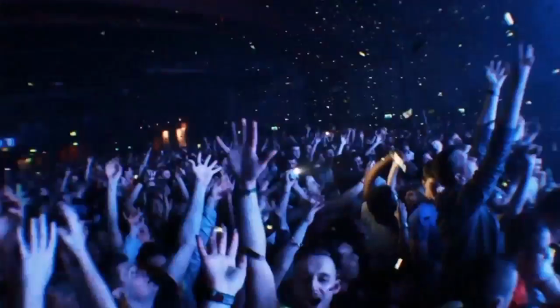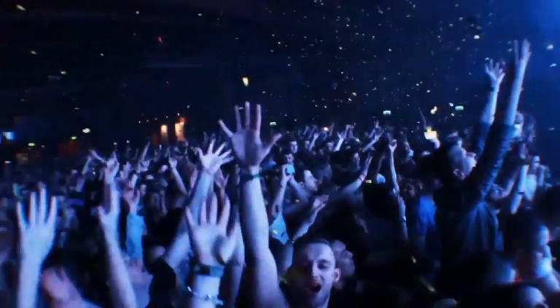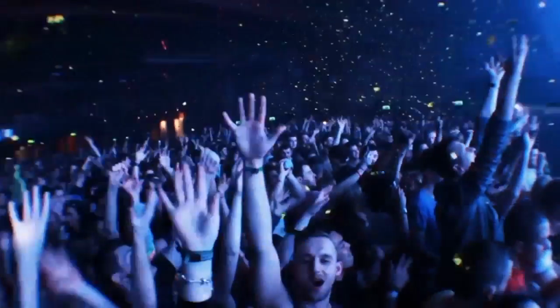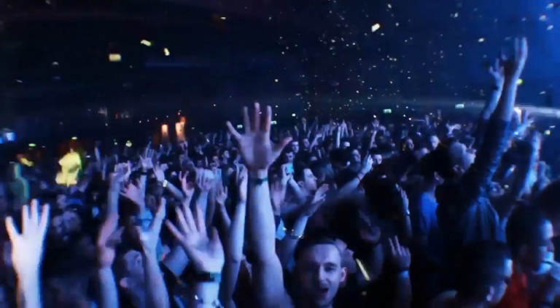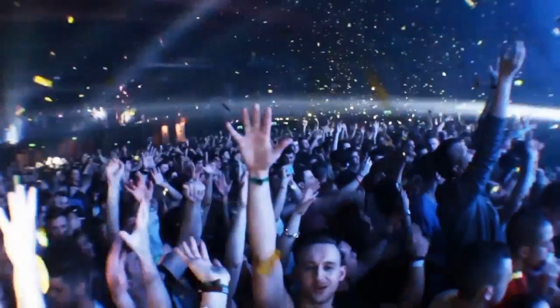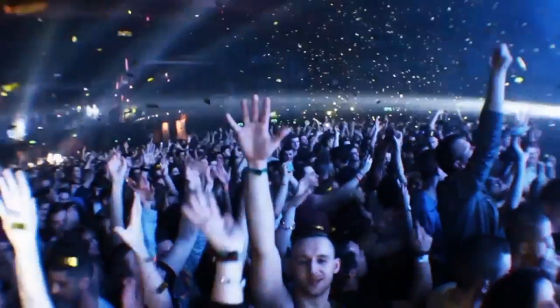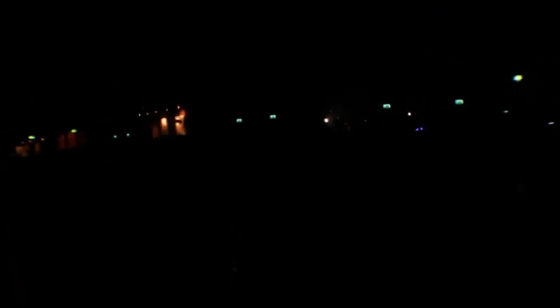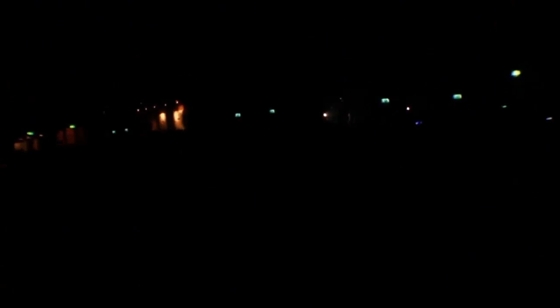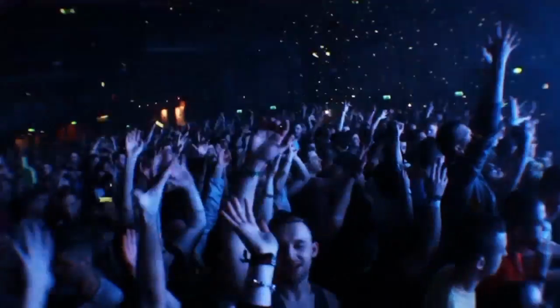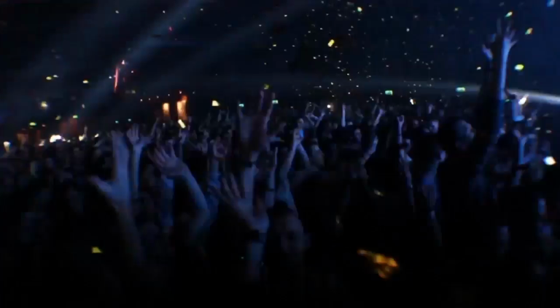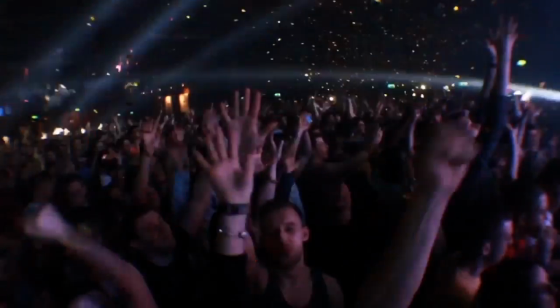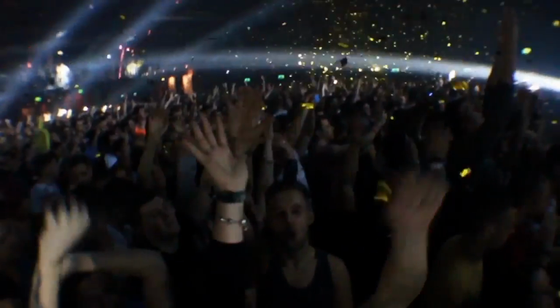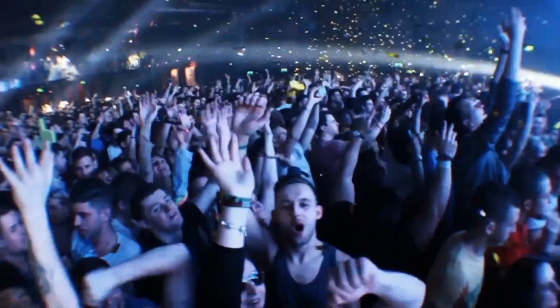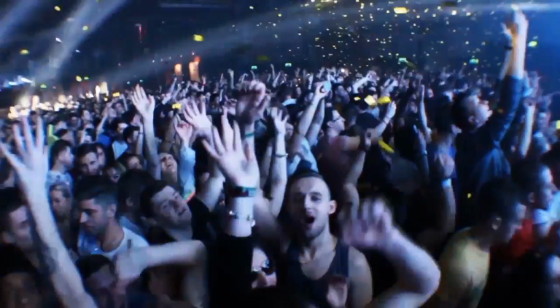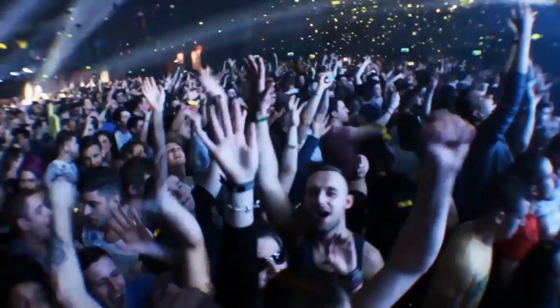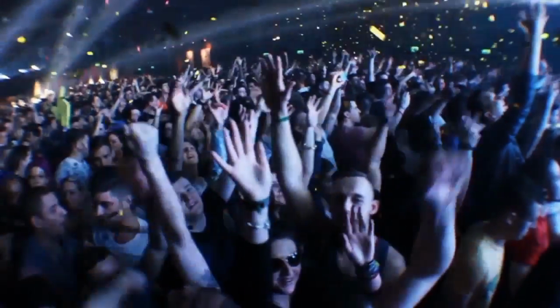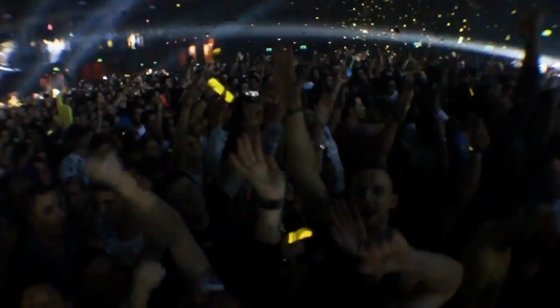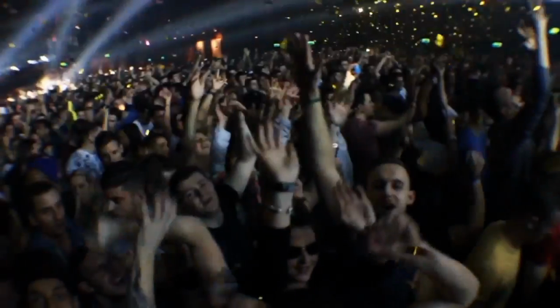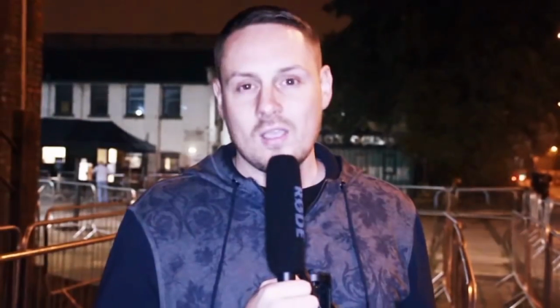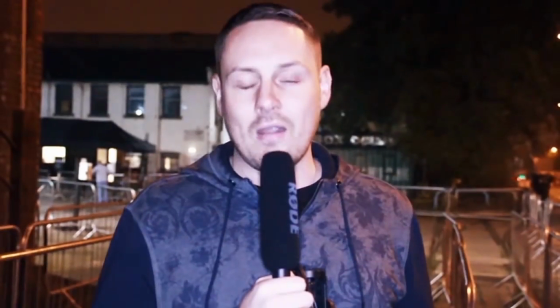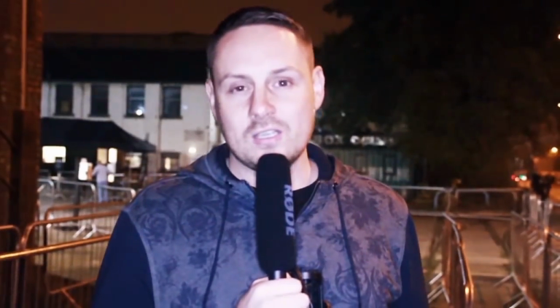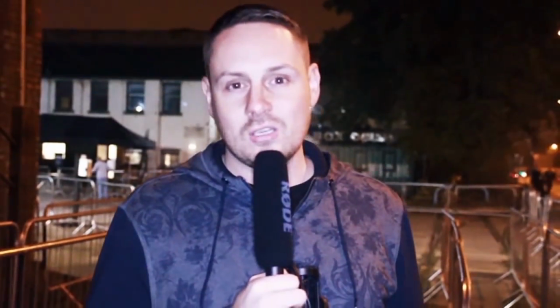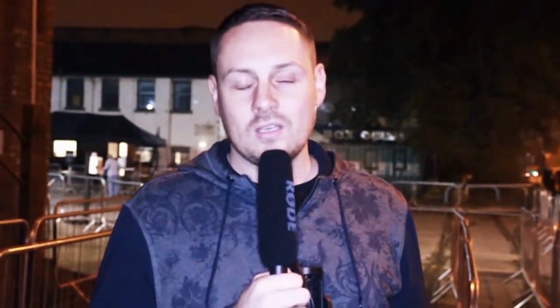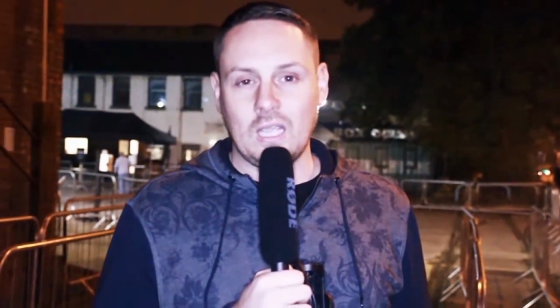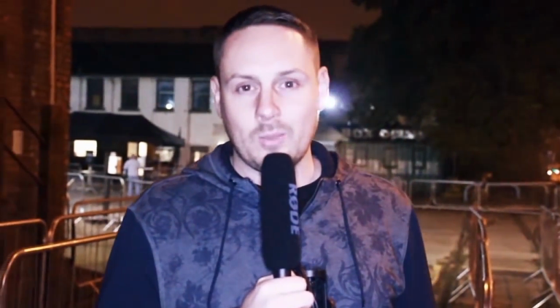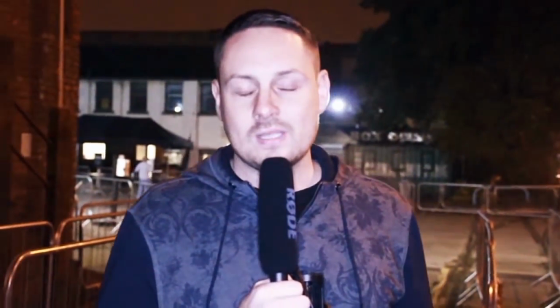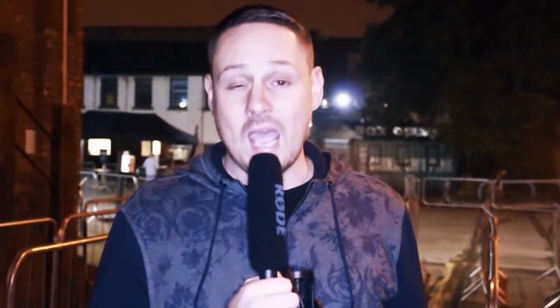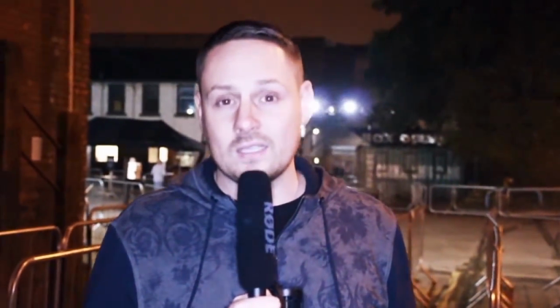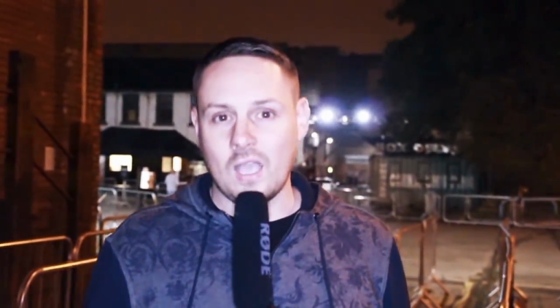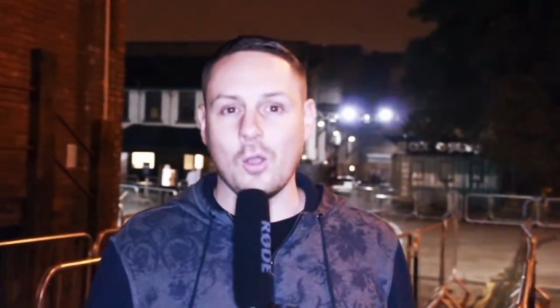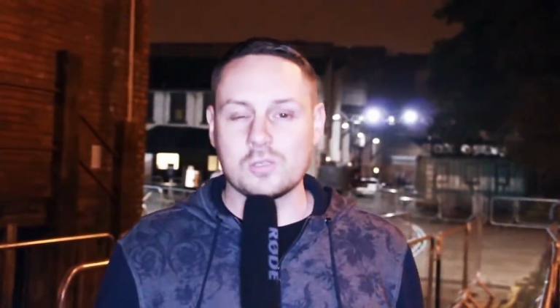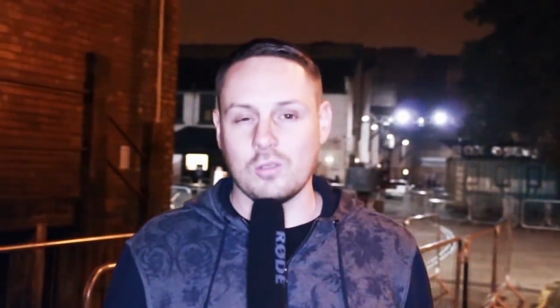5,500 clubbers across four arenas of house, garage, deep, tech and old school.